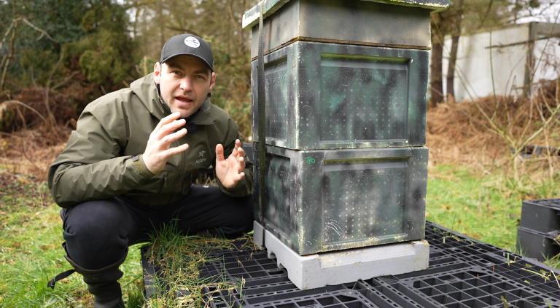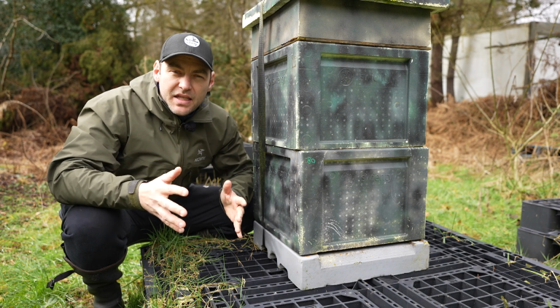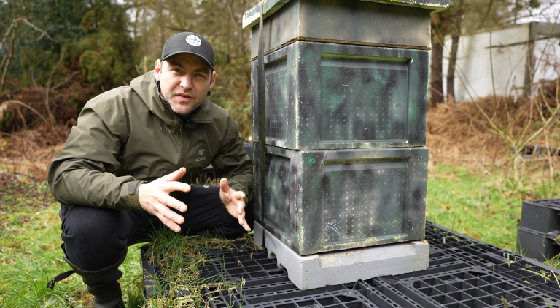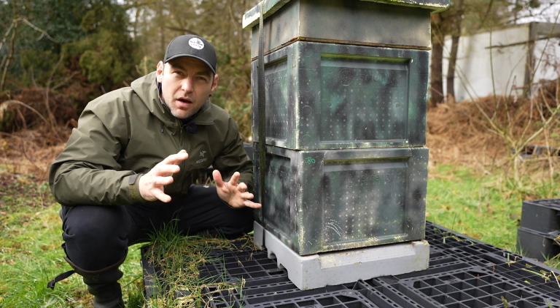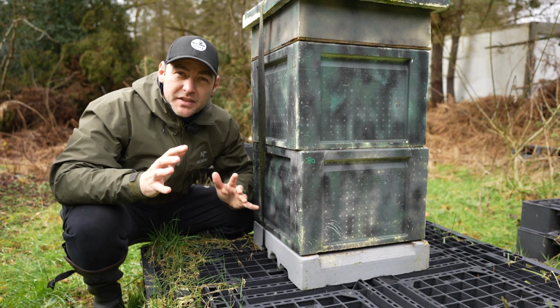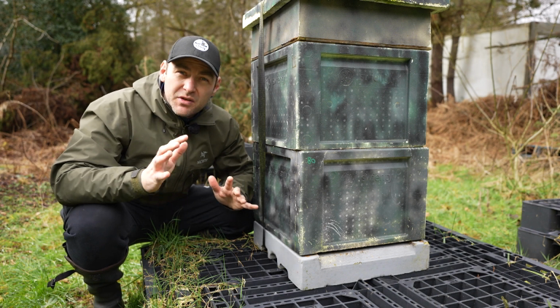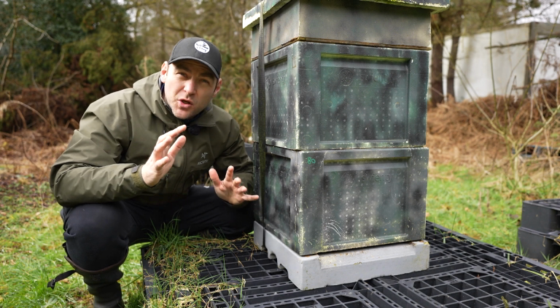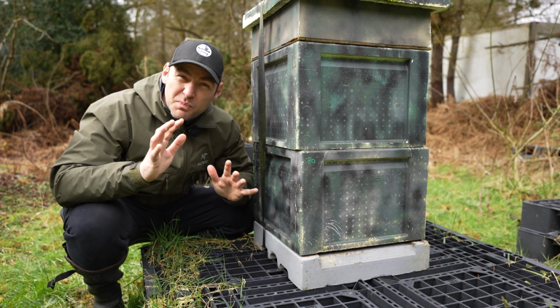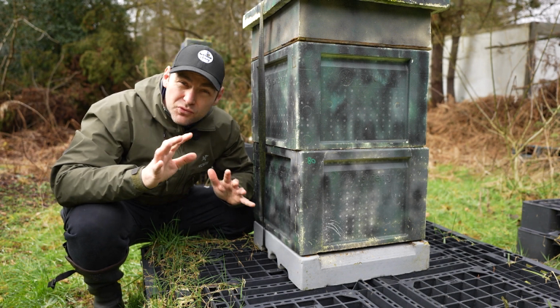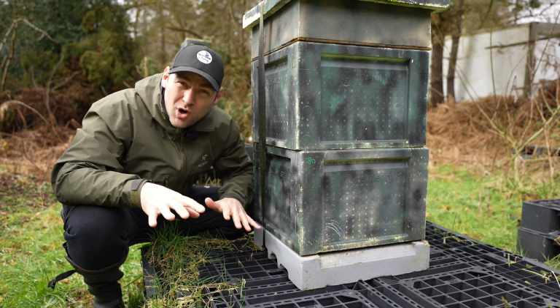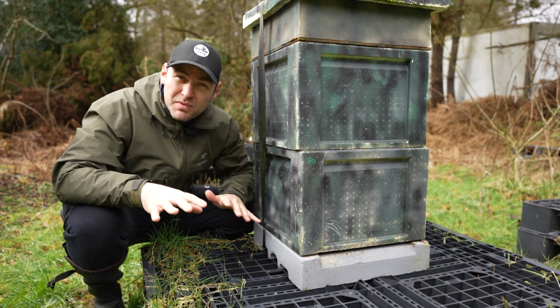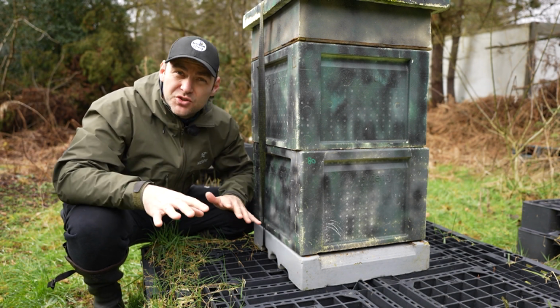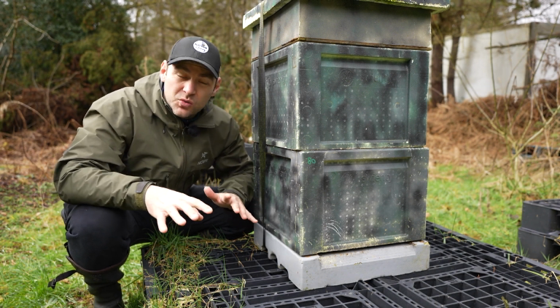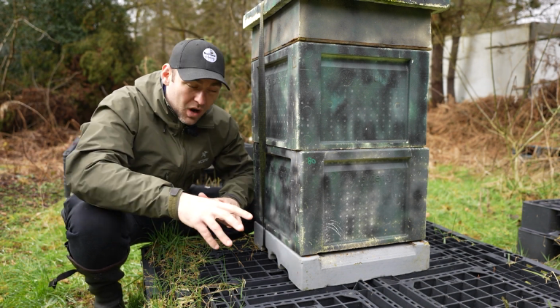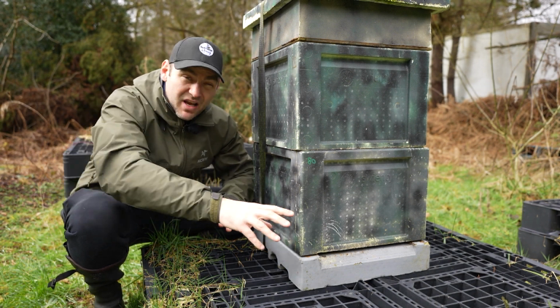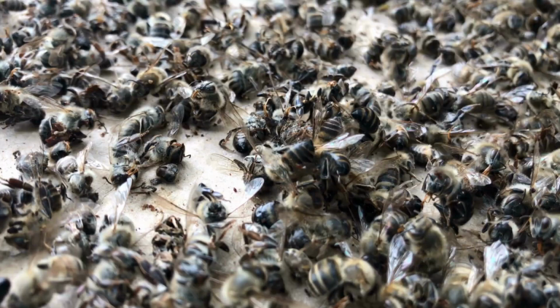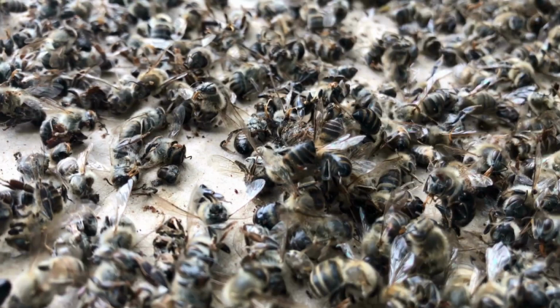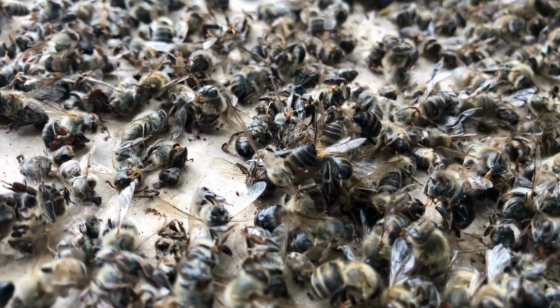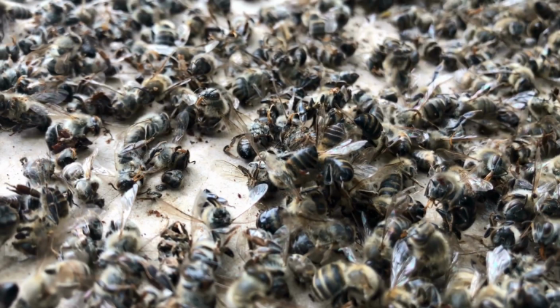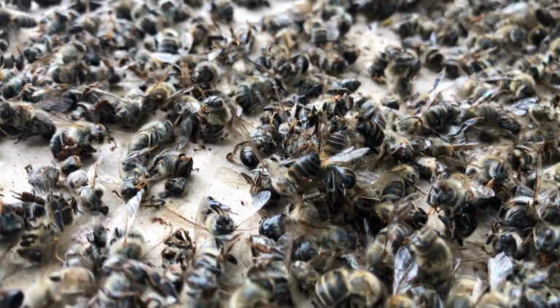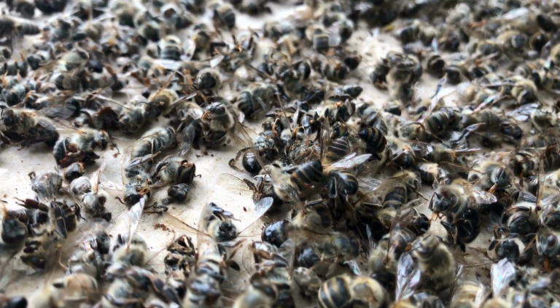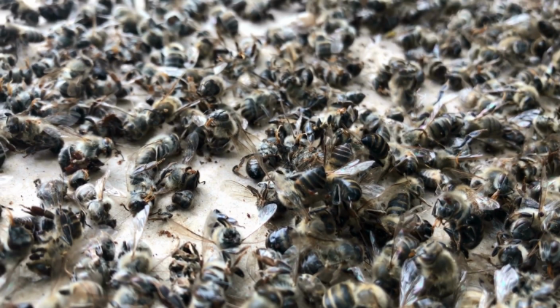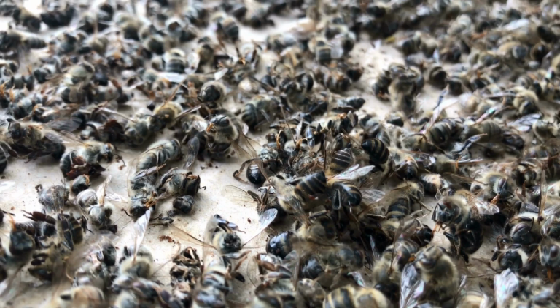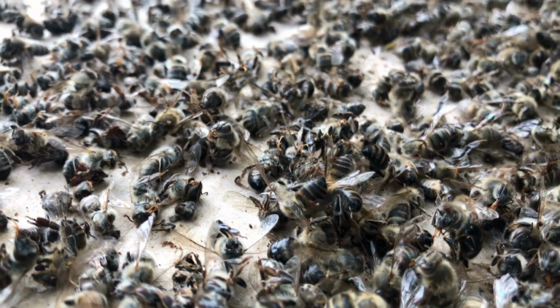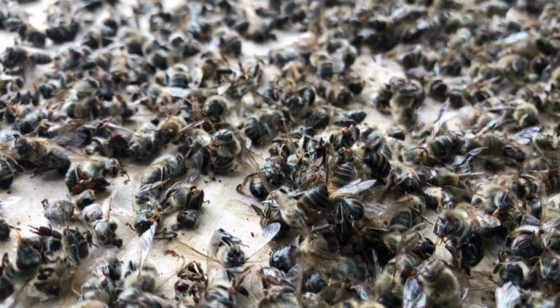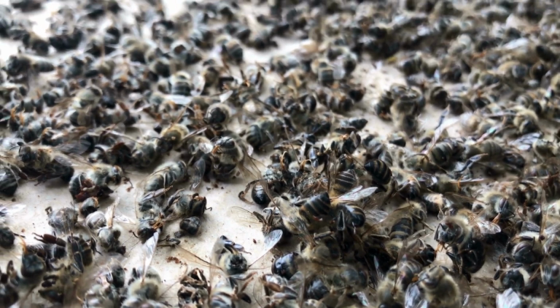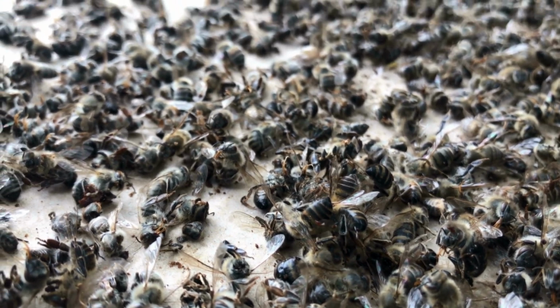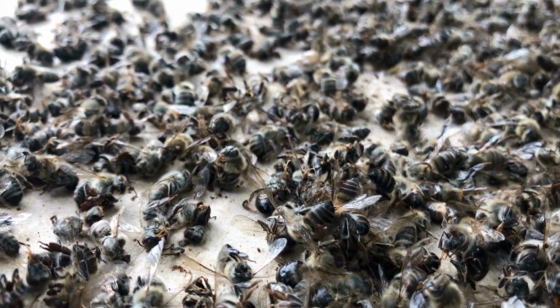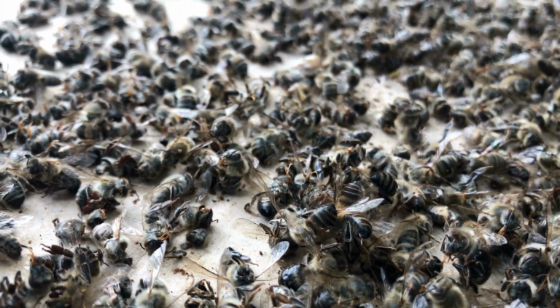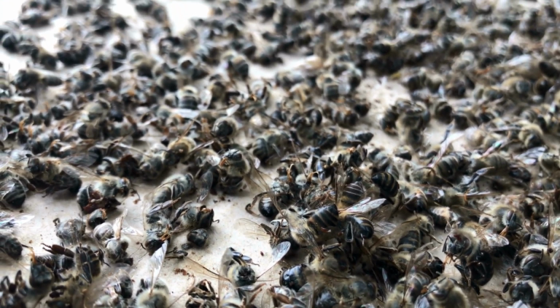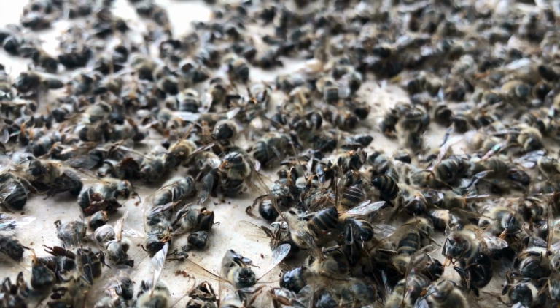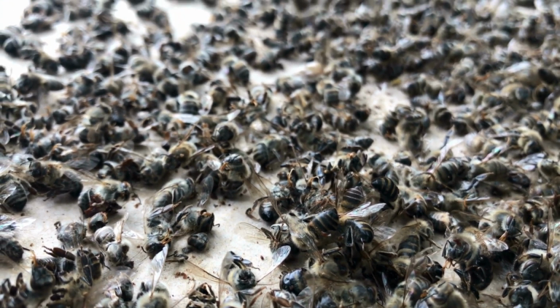In this video I'm going to tell you why you probably shouldn't worry if the front of your beehive is littered with dead bees in spring.